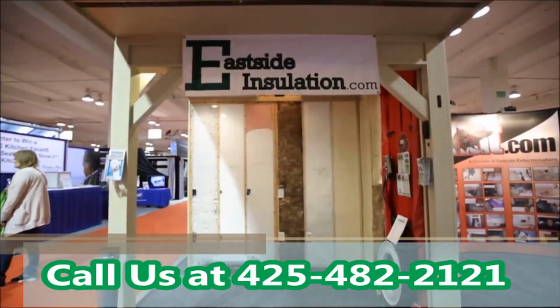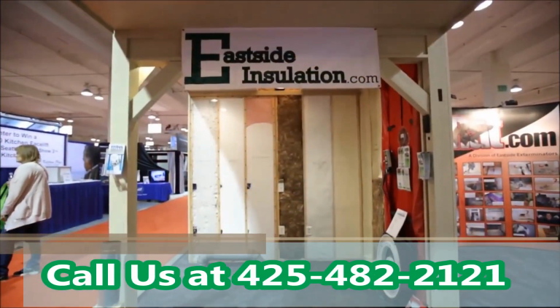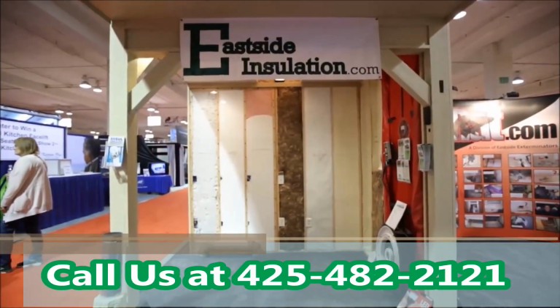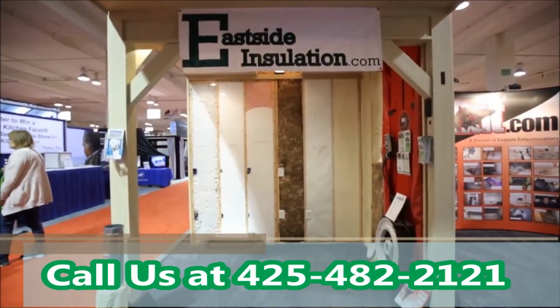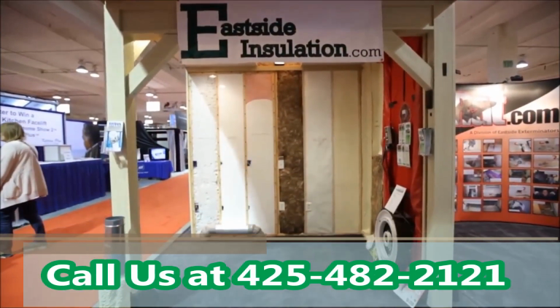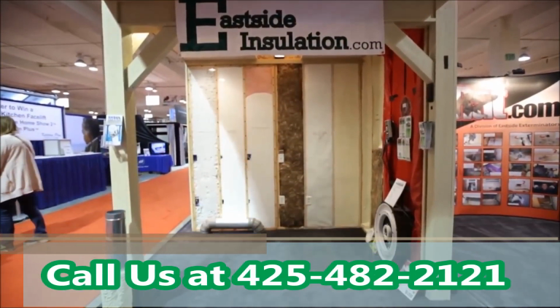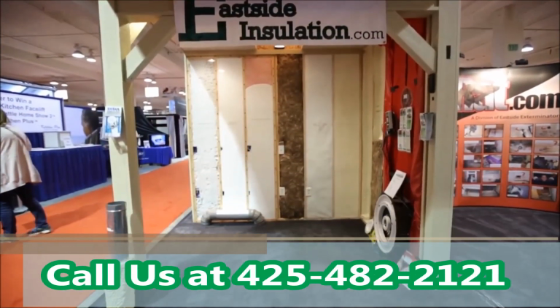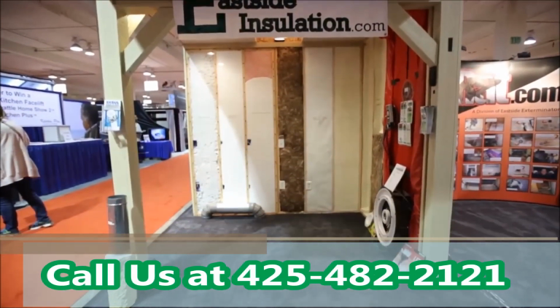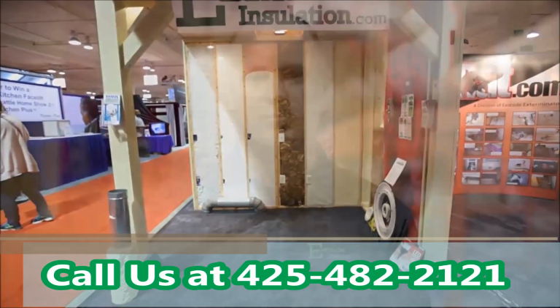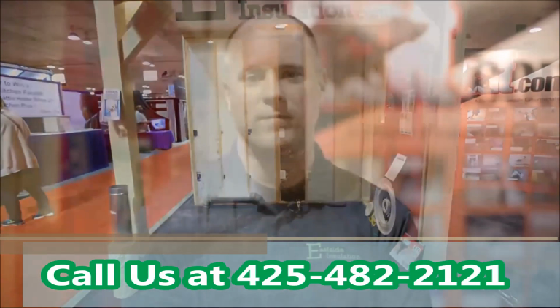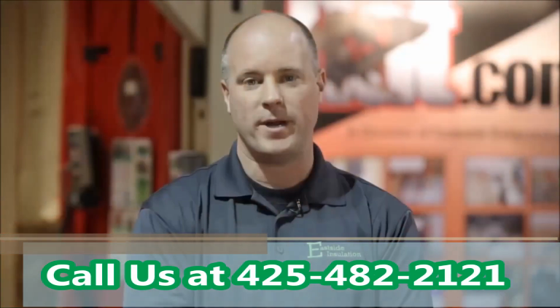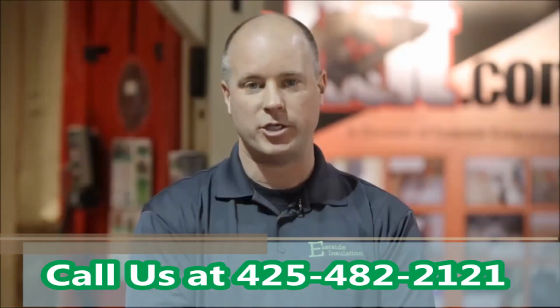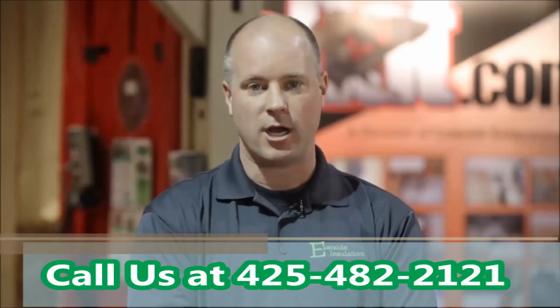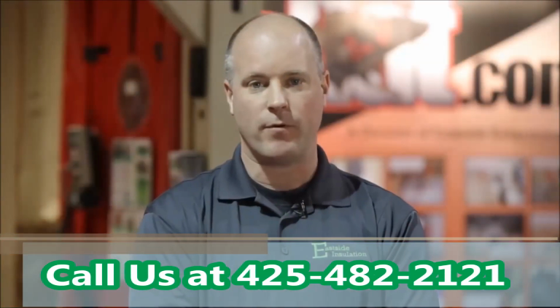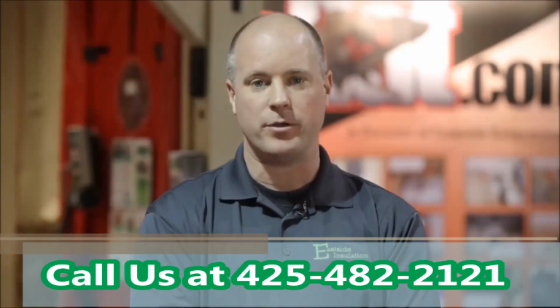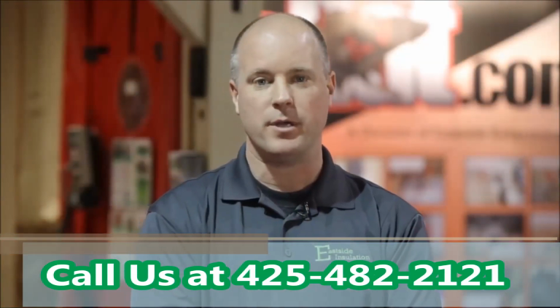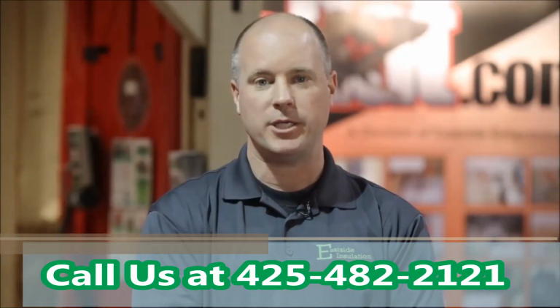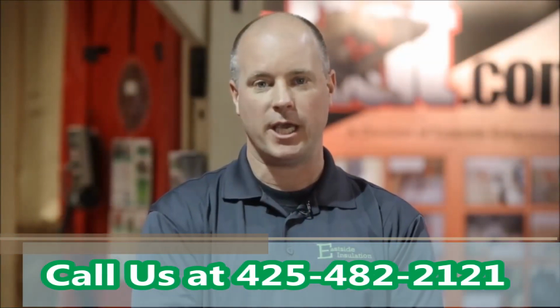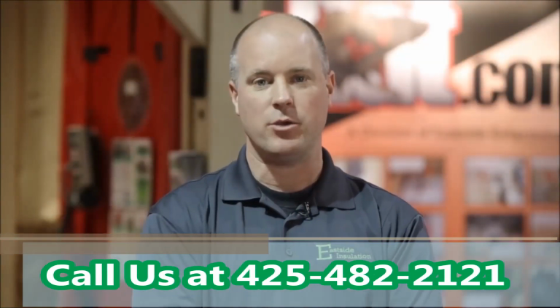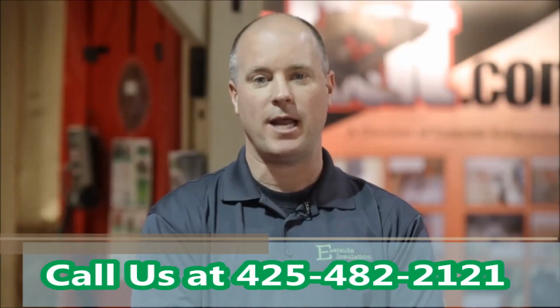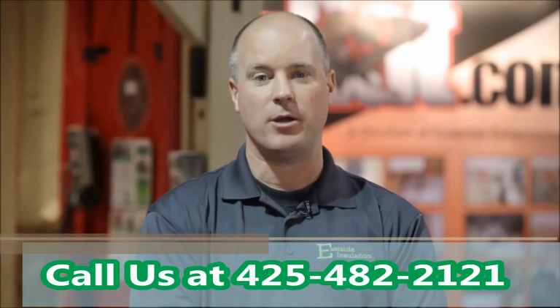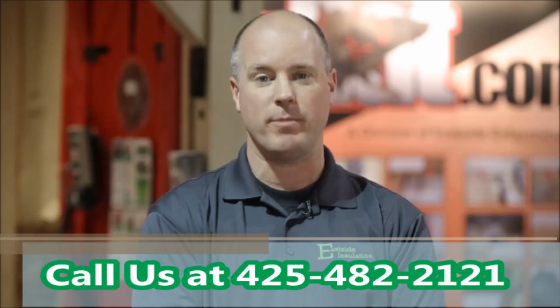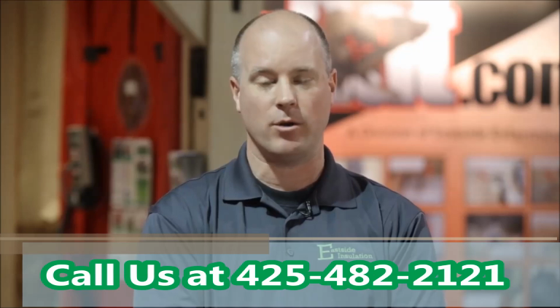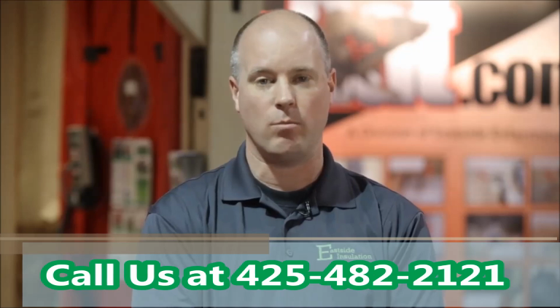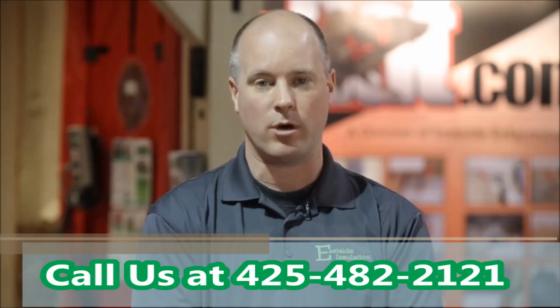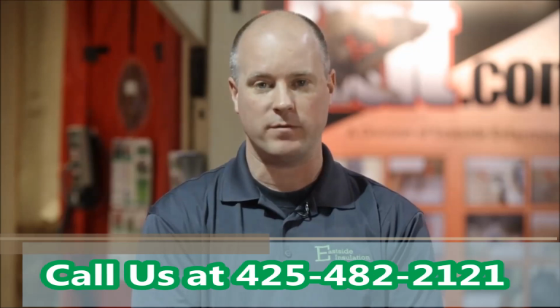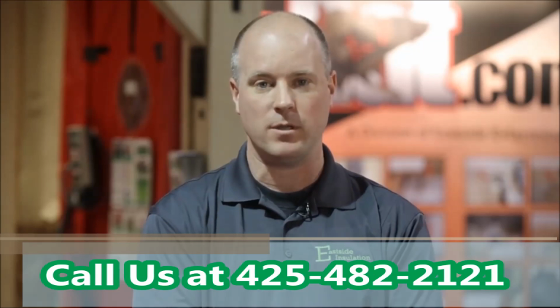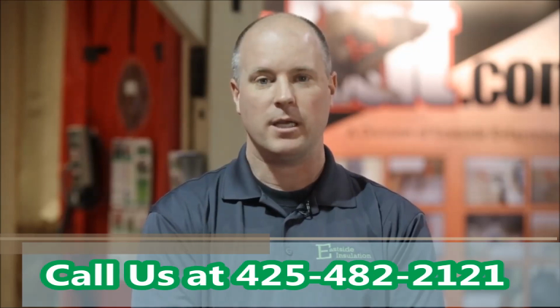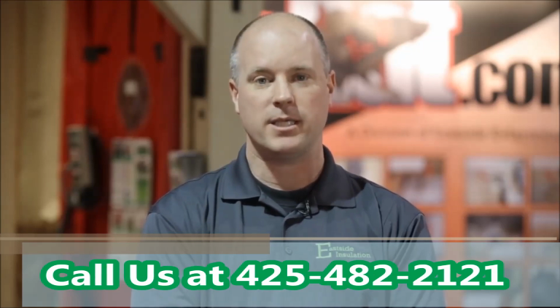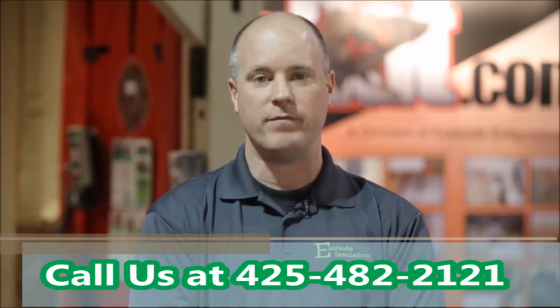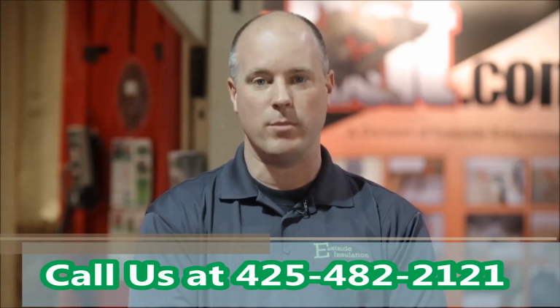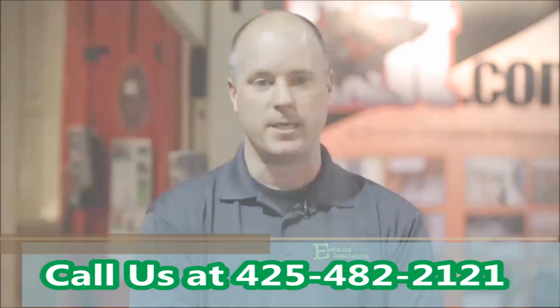Call Eastside Insulation. We'd love to perform an energy audit for you, educate you on how to make your home more comfortable, and save you money.